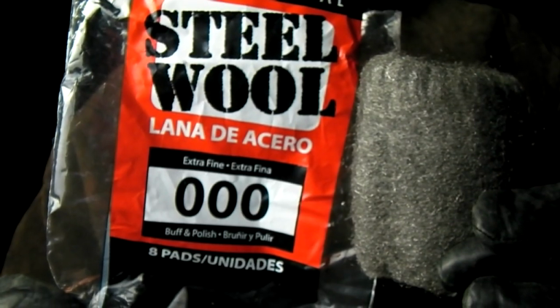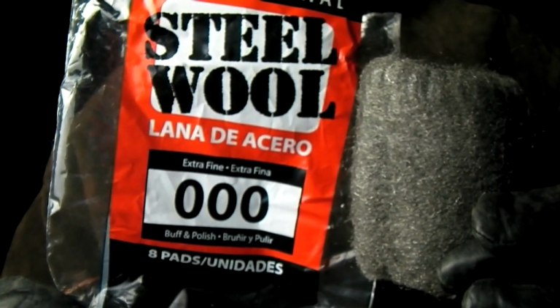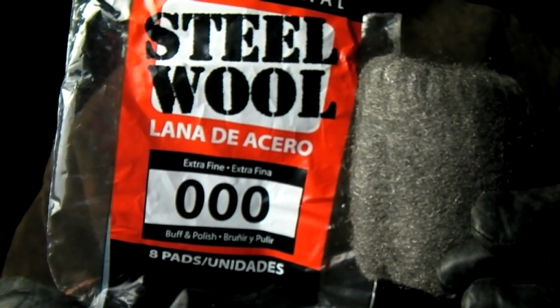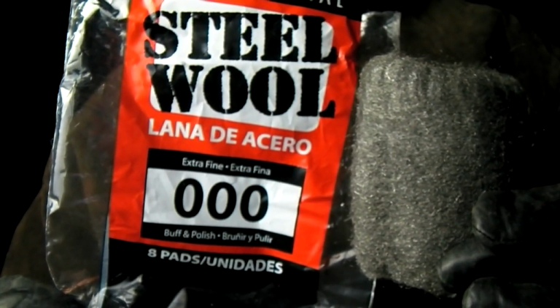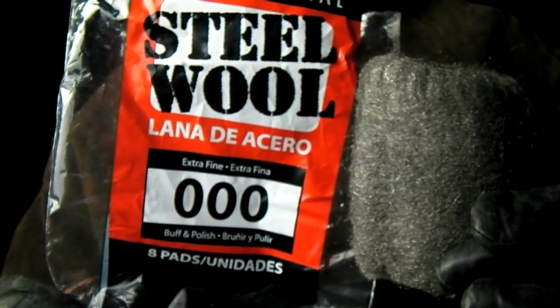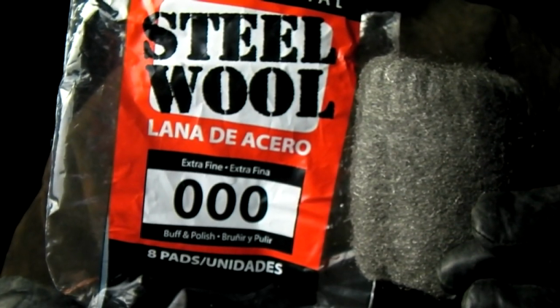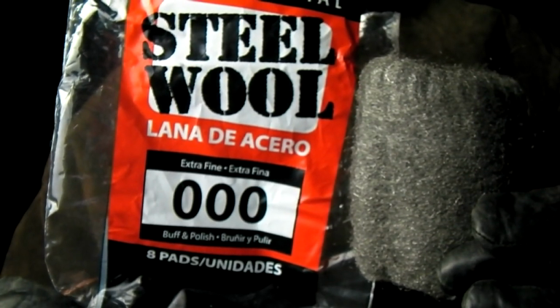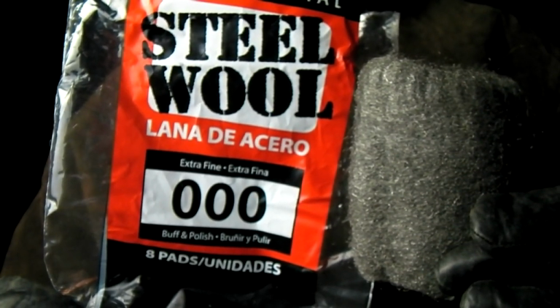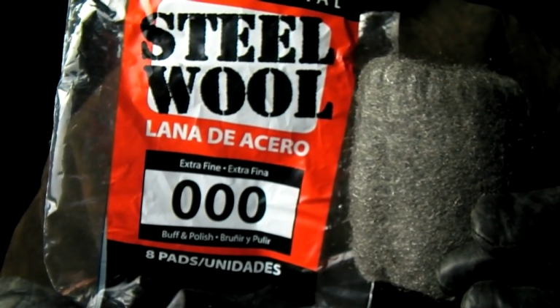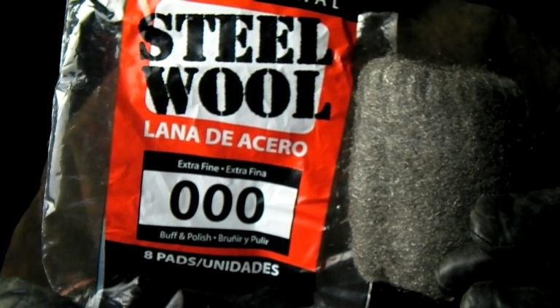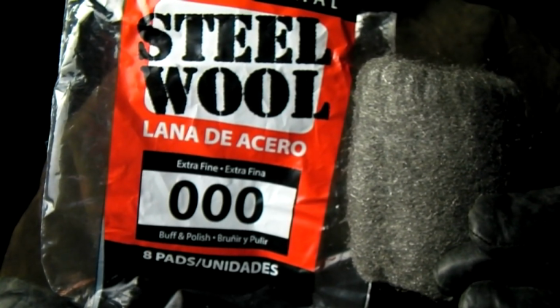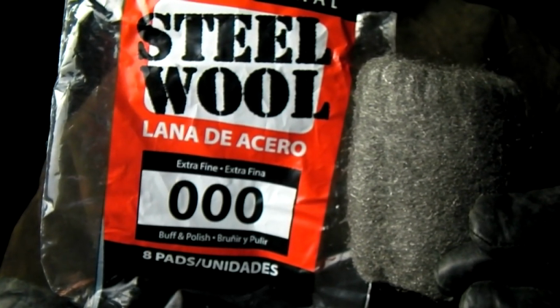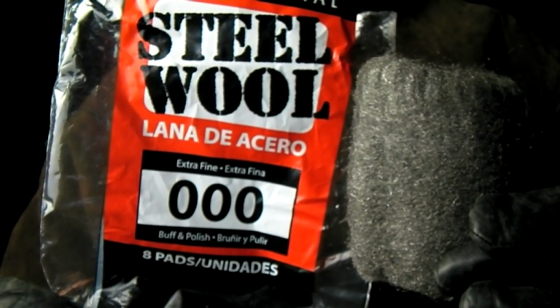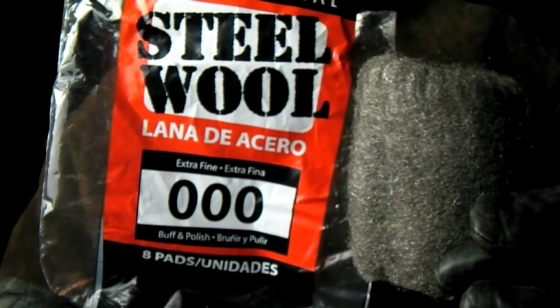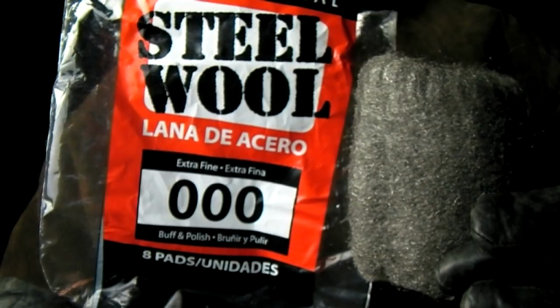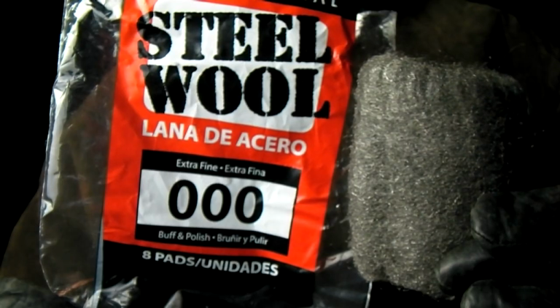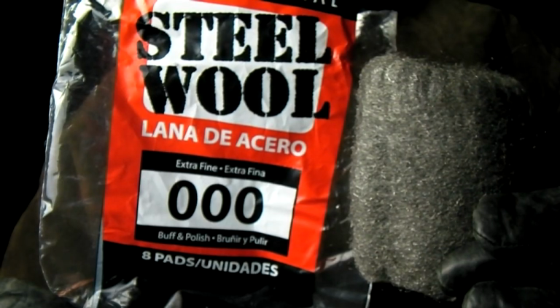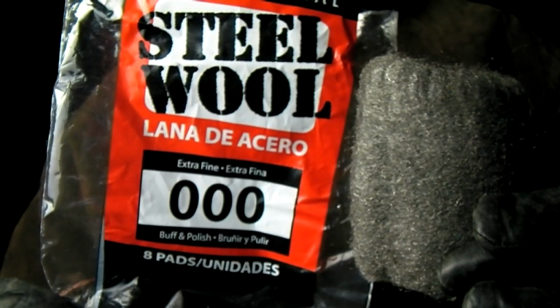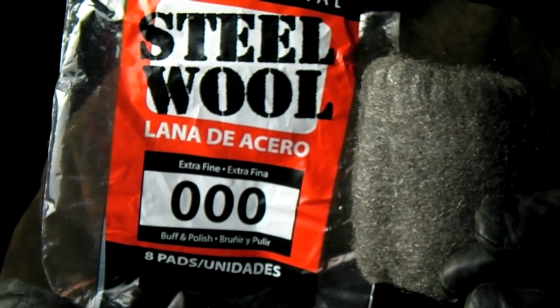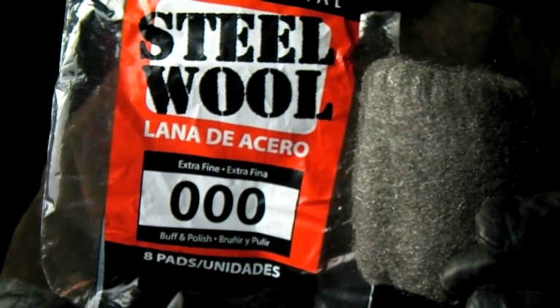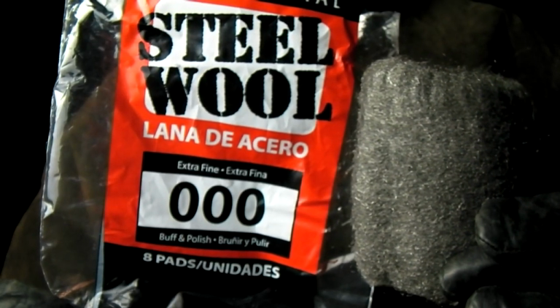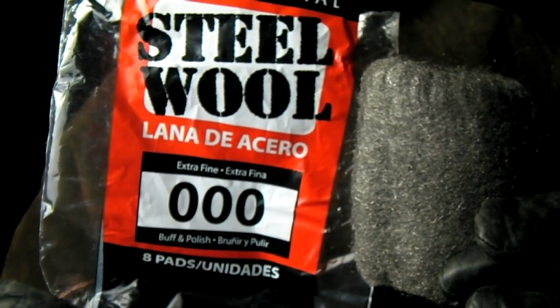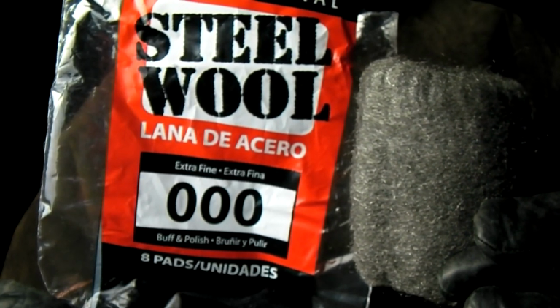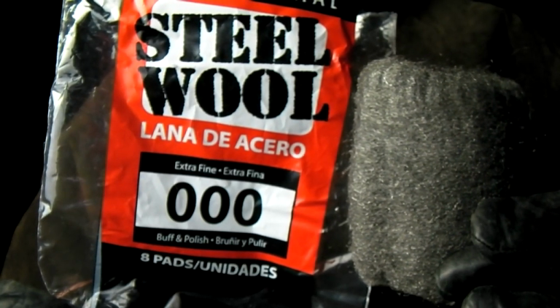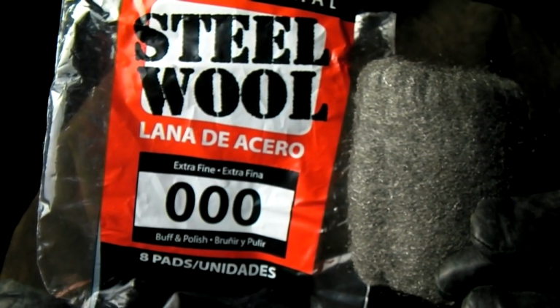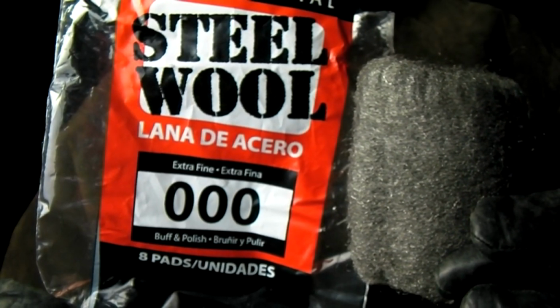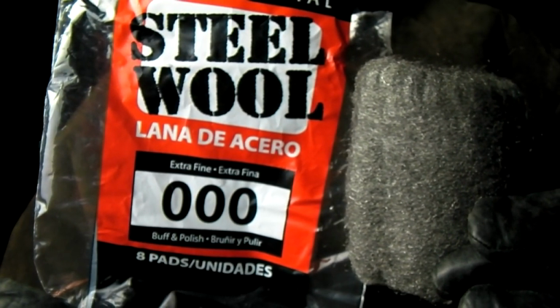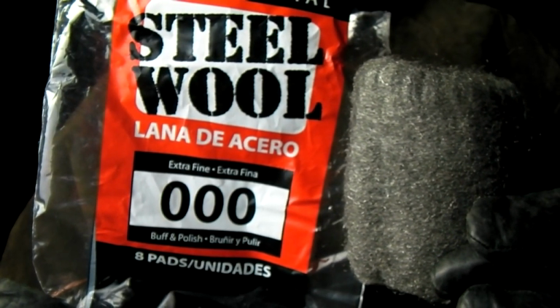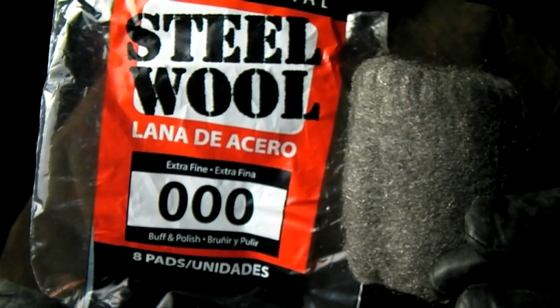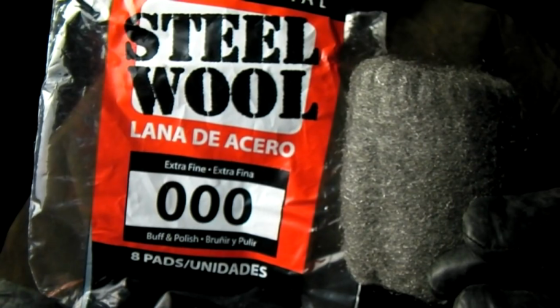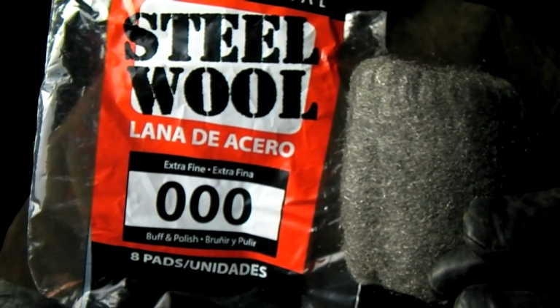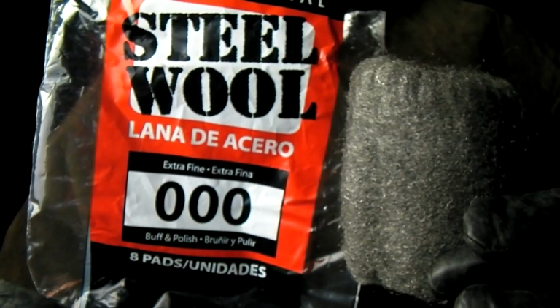Several pads of three or four O steel wool are now taken and fed into the loop on the end of the wire.